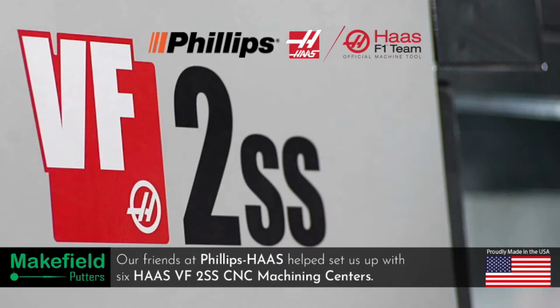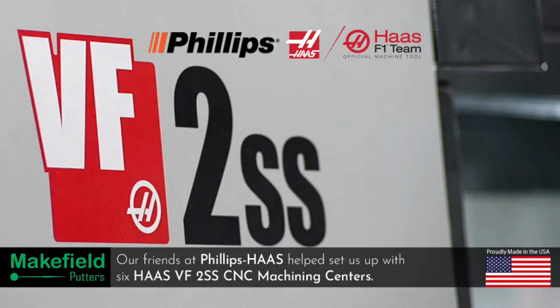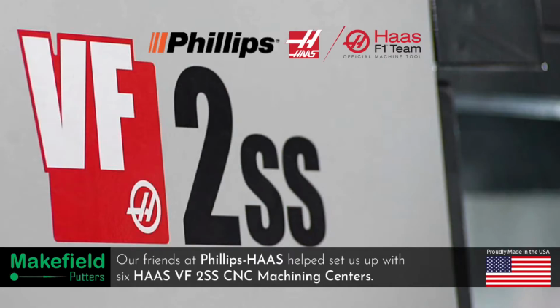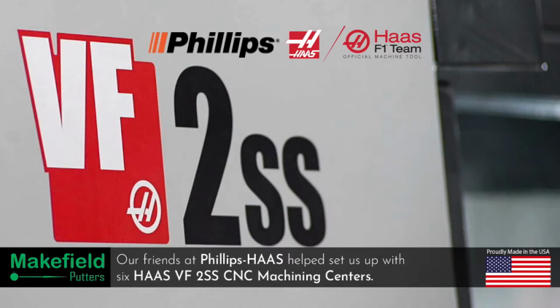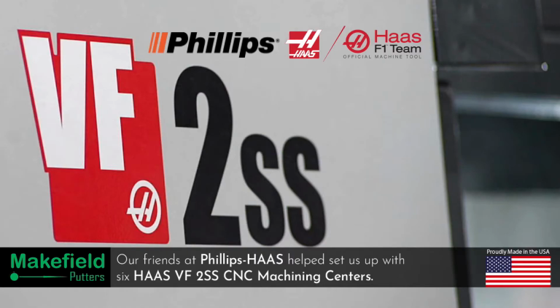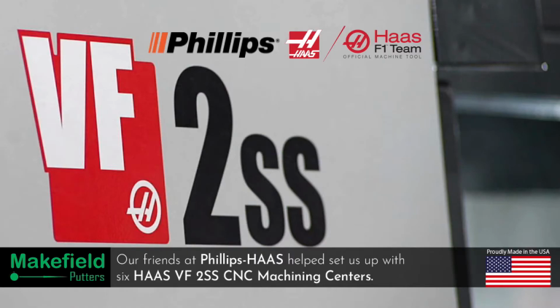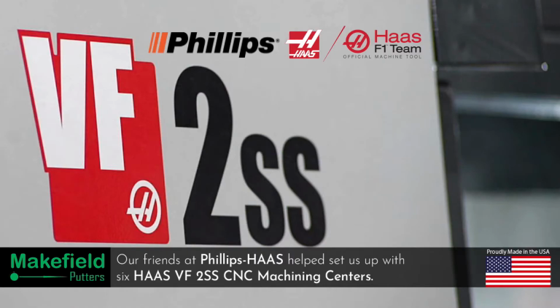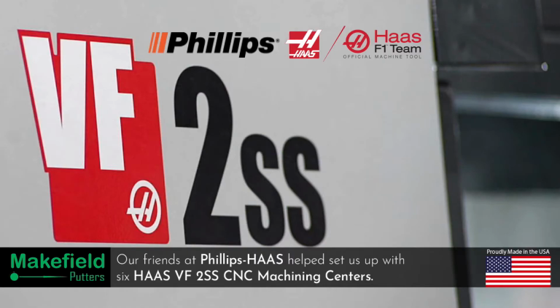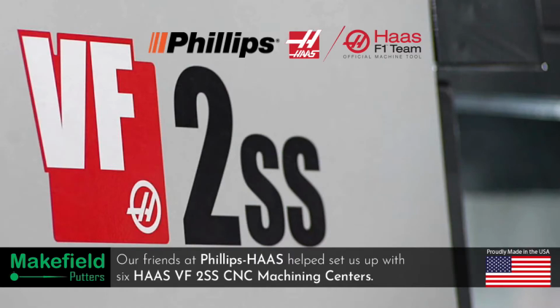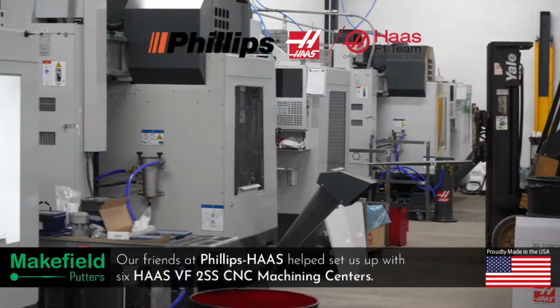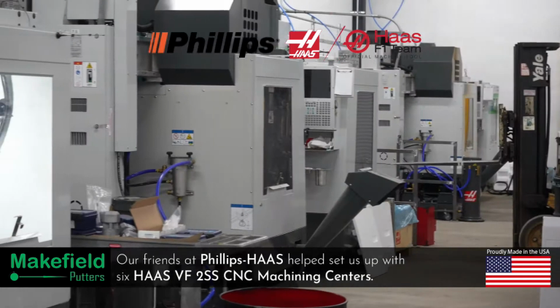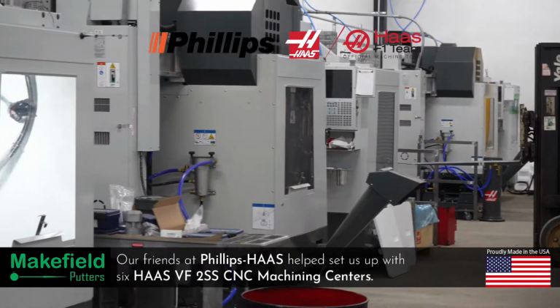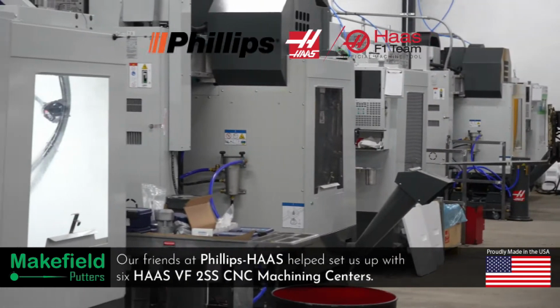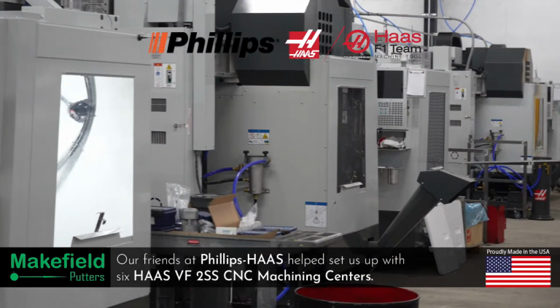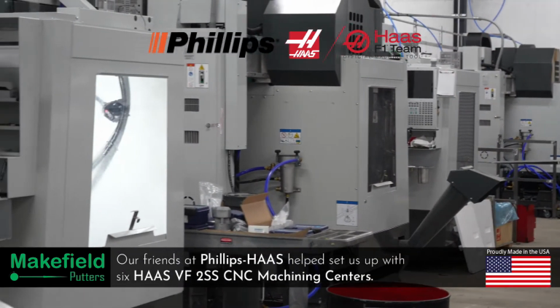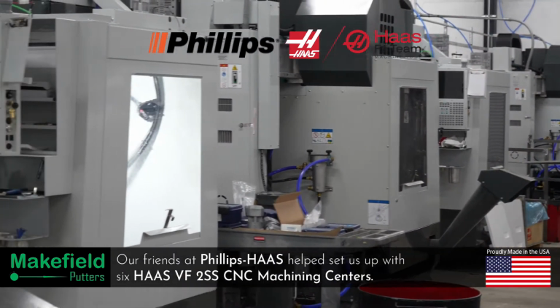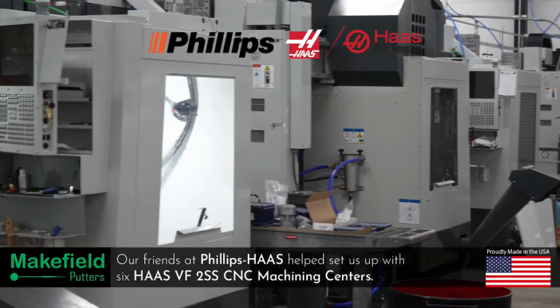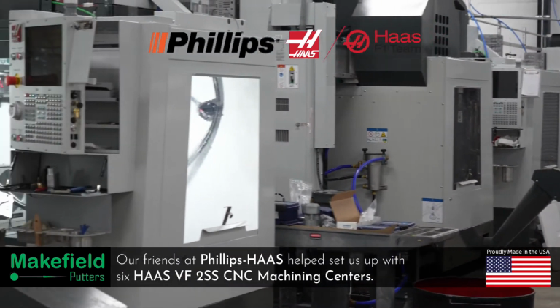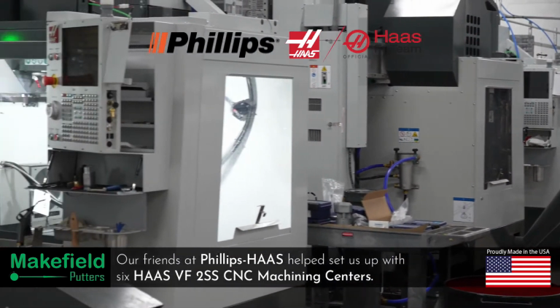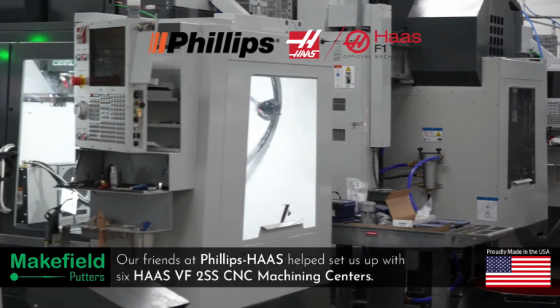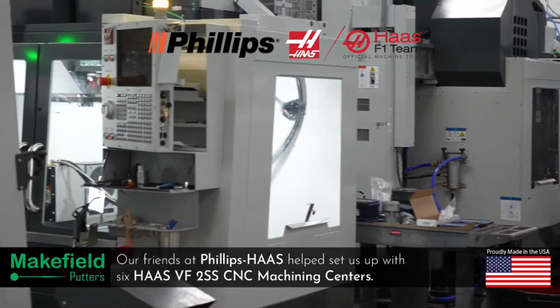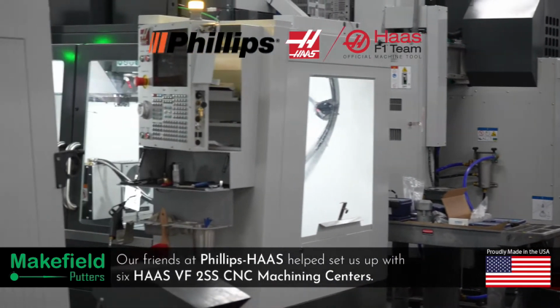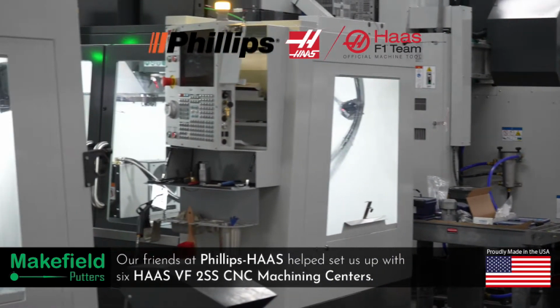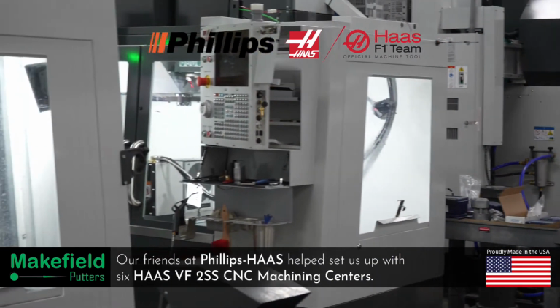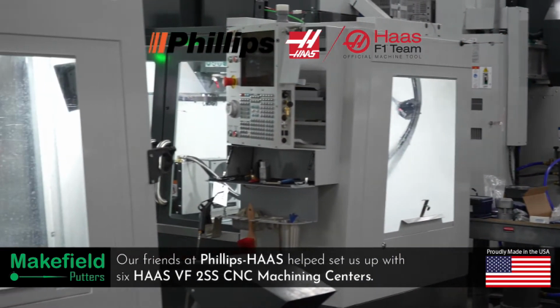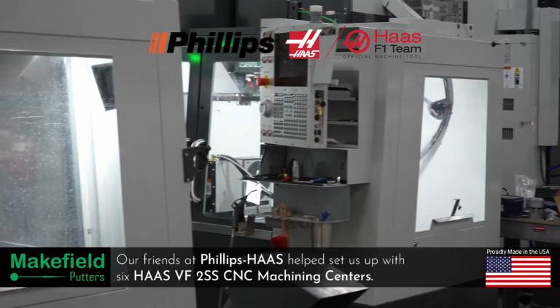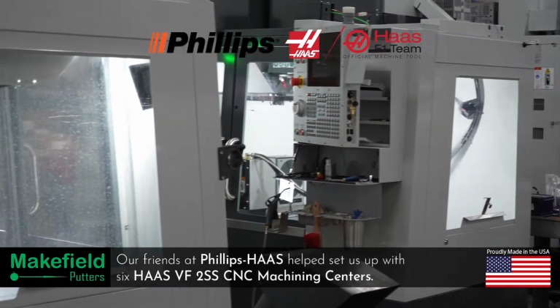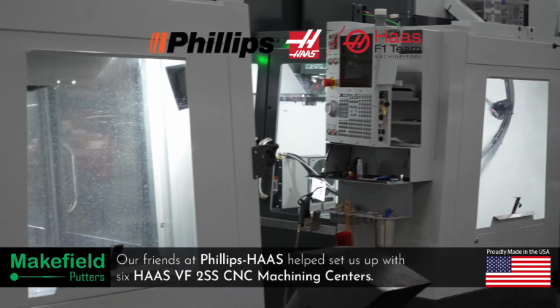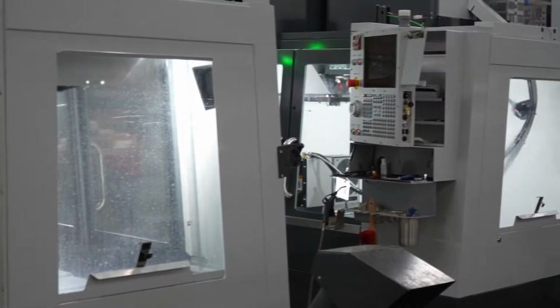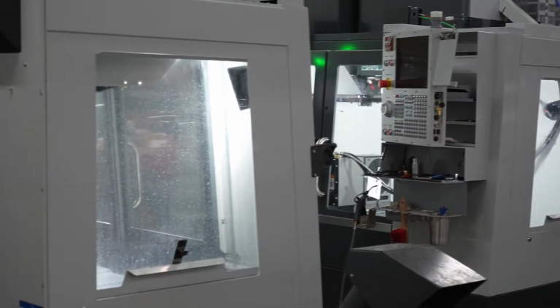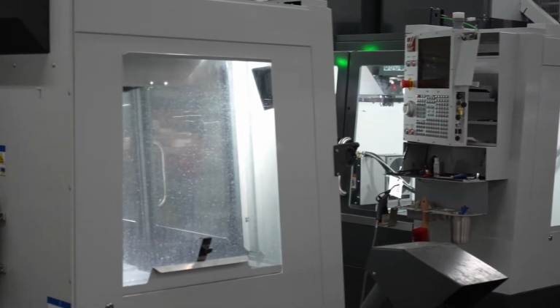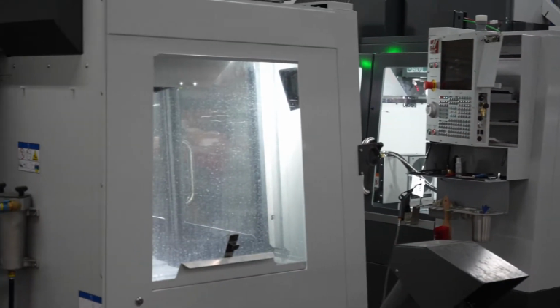We begin making the putters using robust CNC multi-axis milling machines with many great features like these.